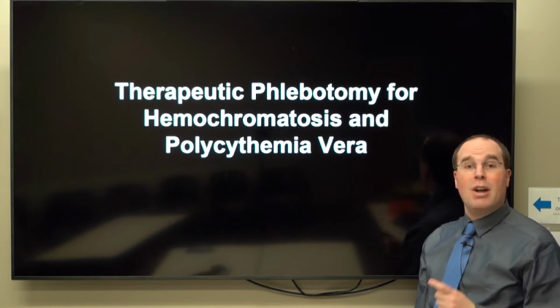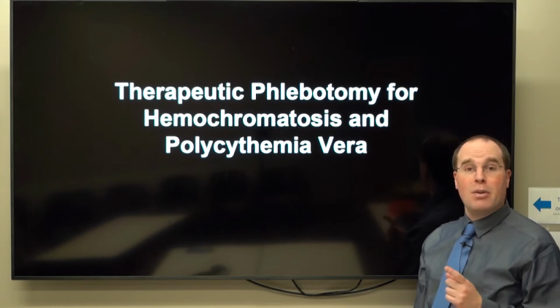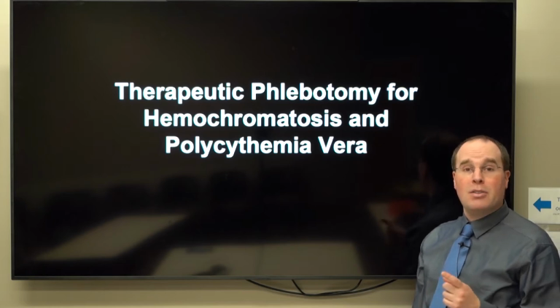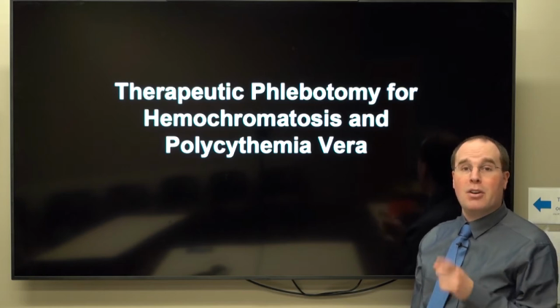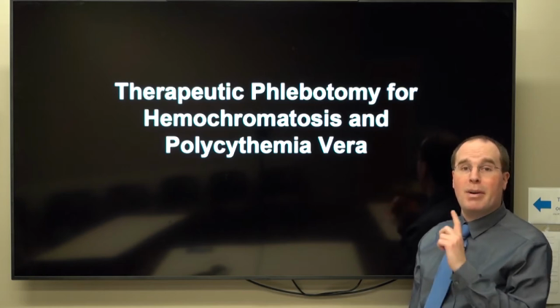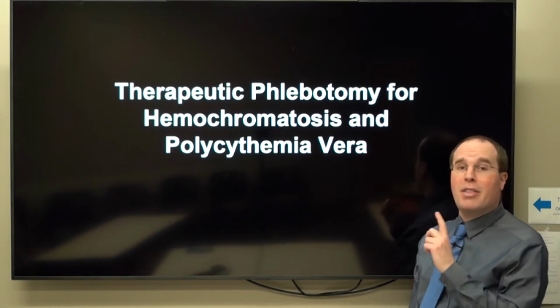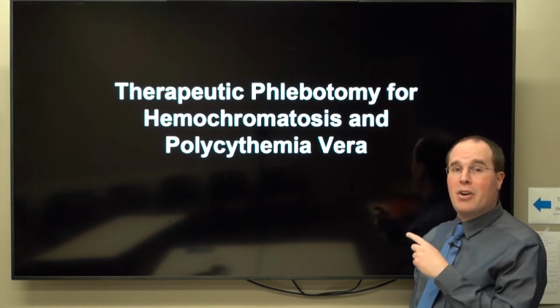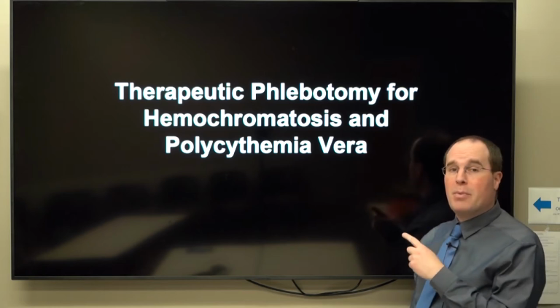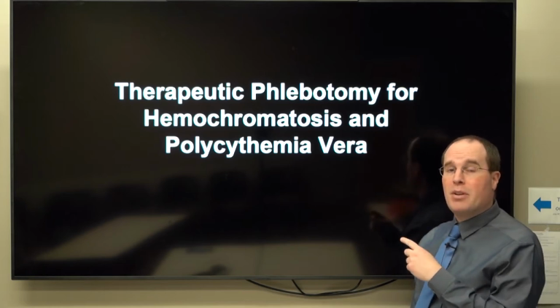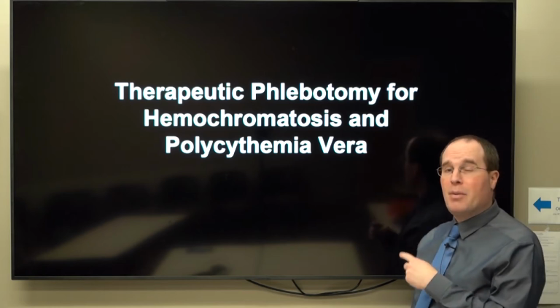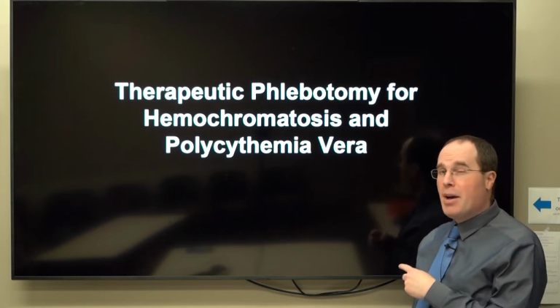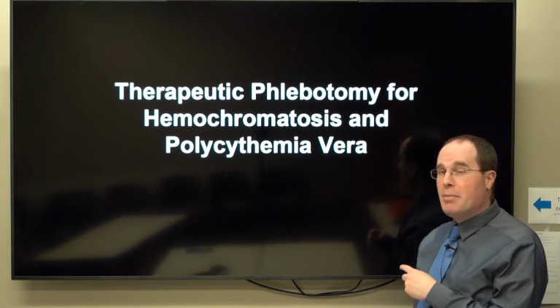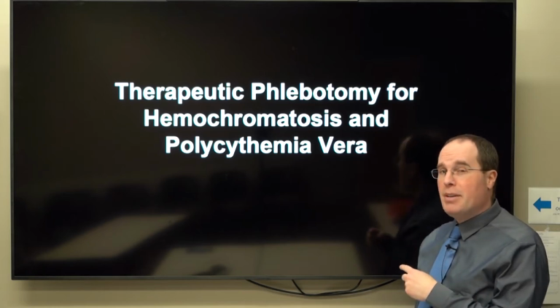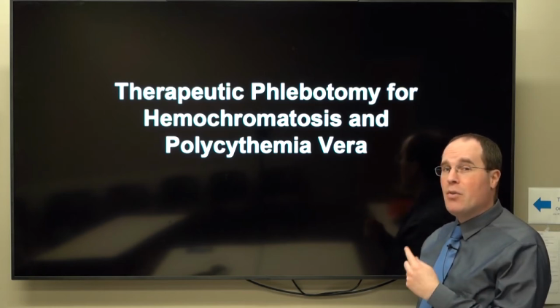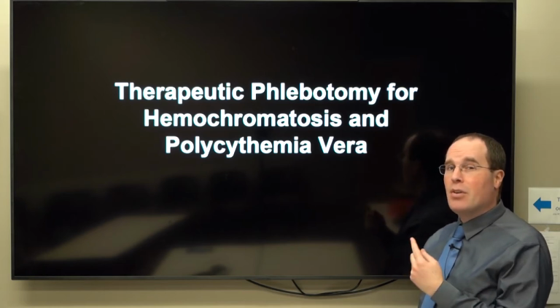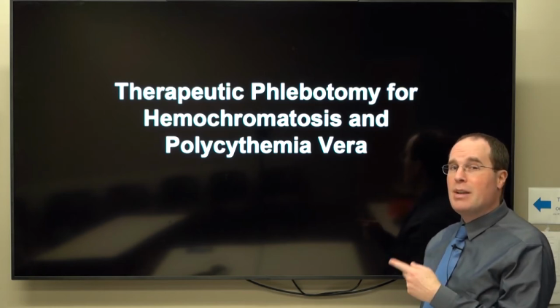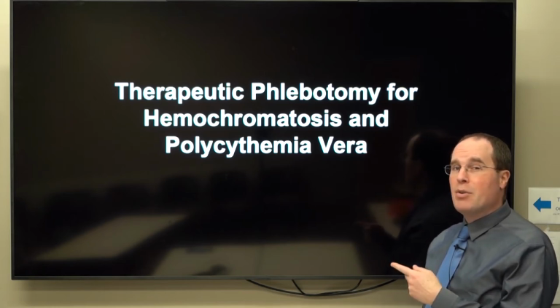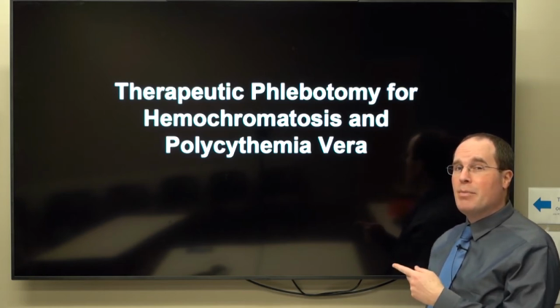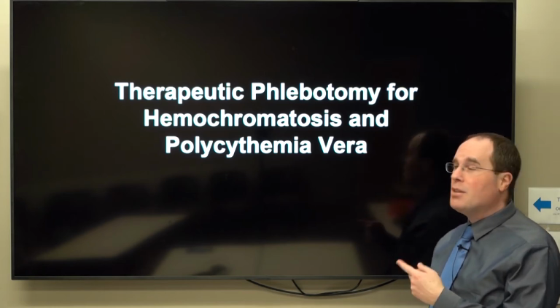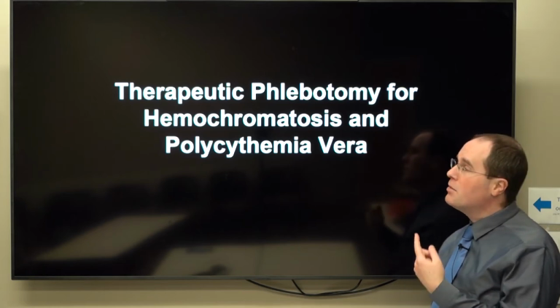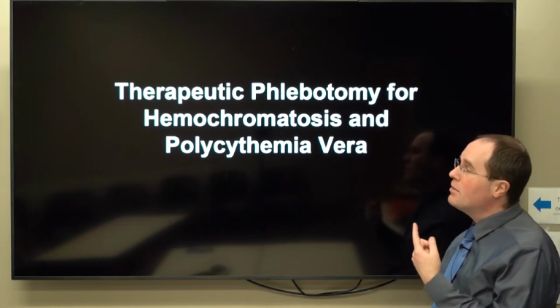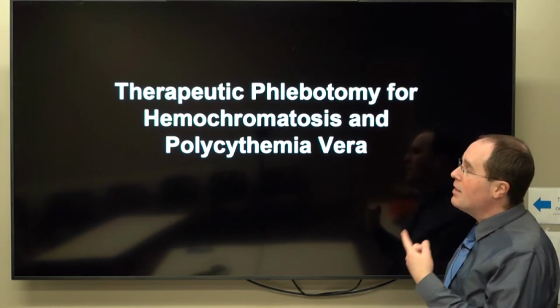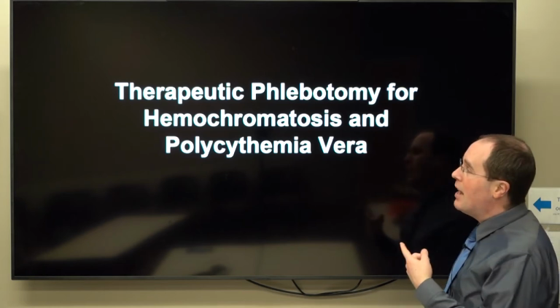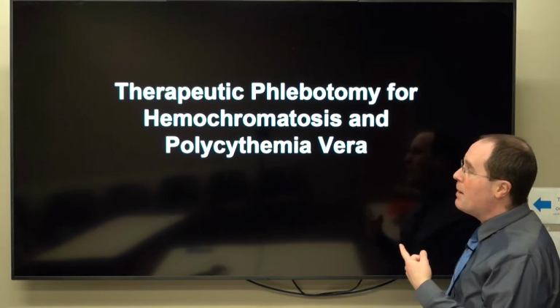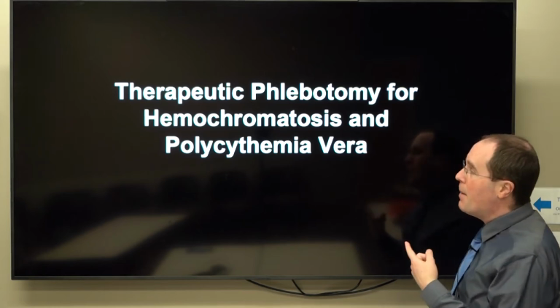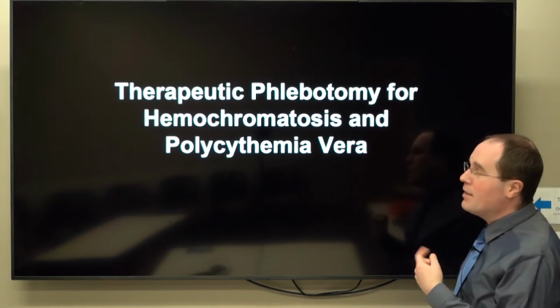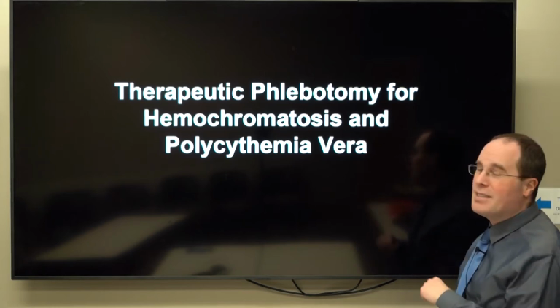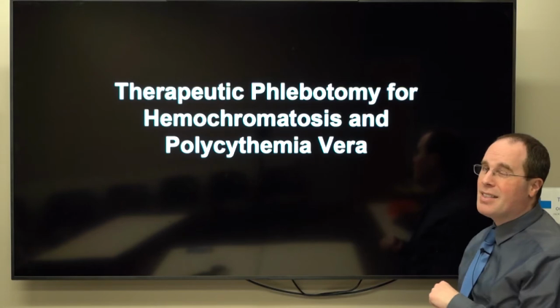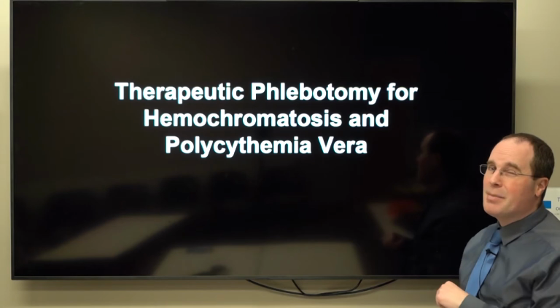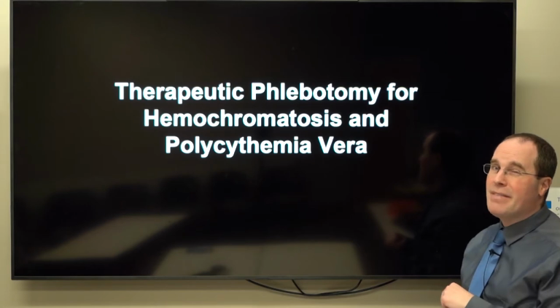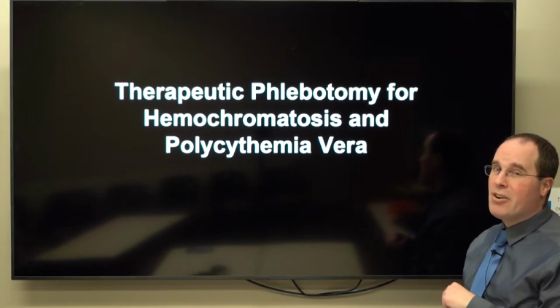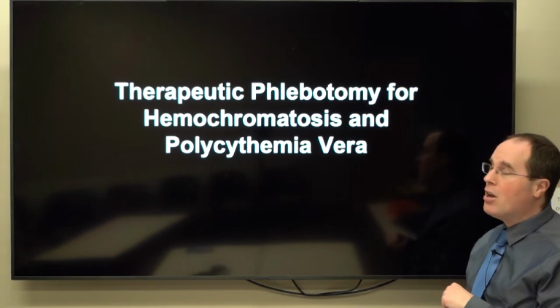So now we're going to talk about therapeutic phlebotomy for hemochromatosis and polycythemia vera.